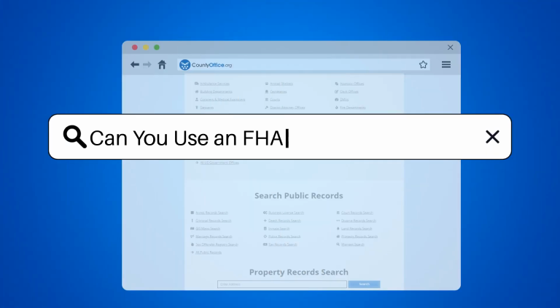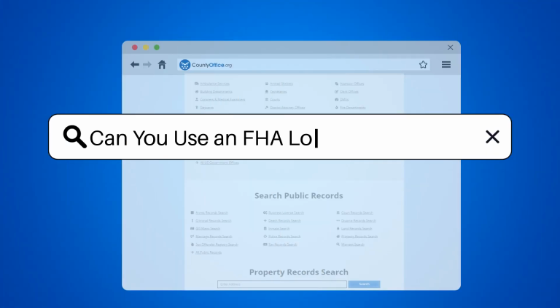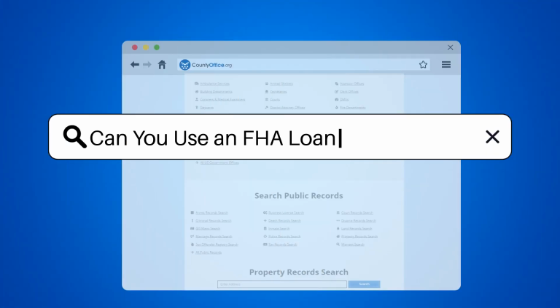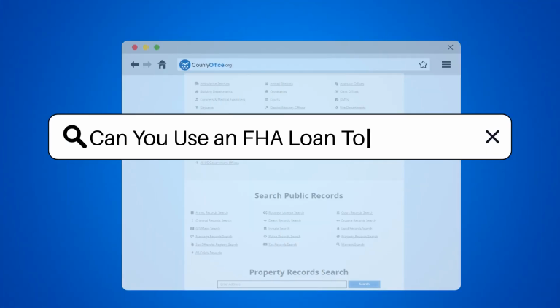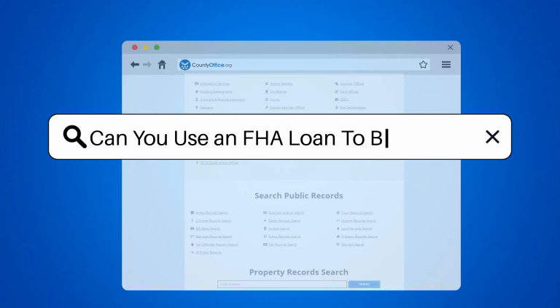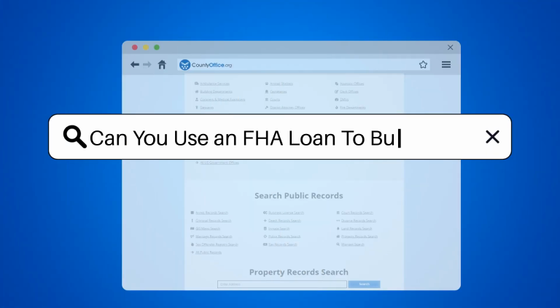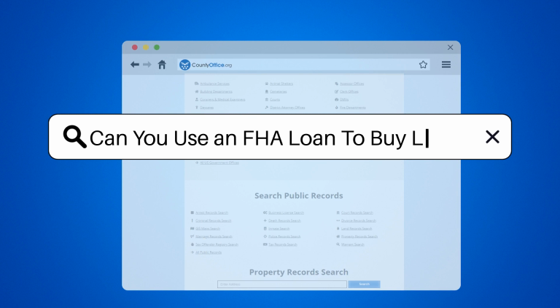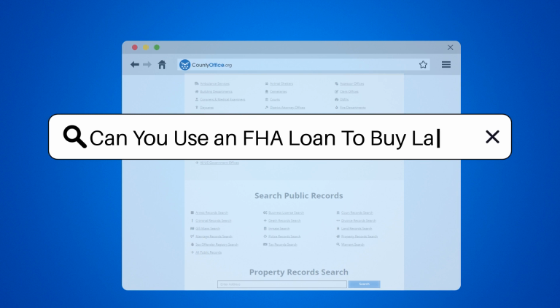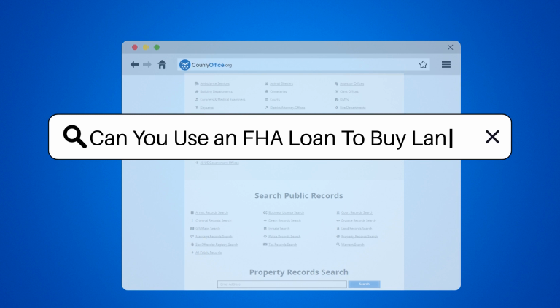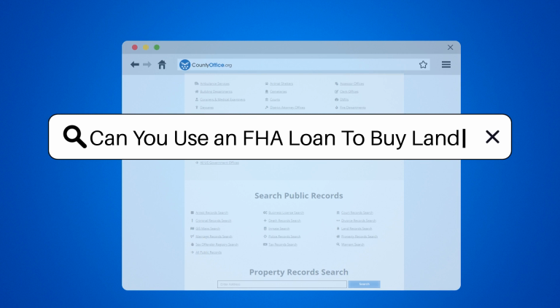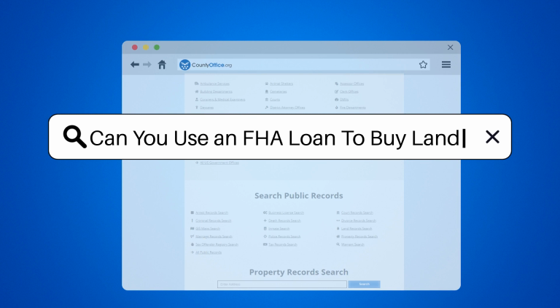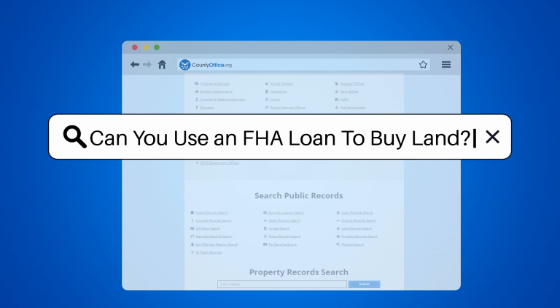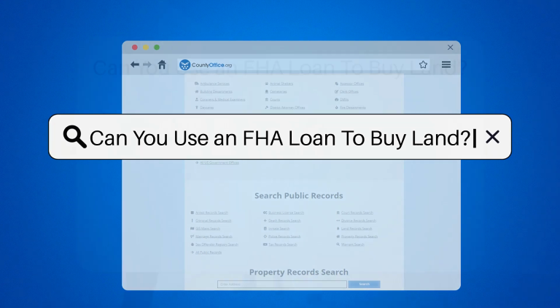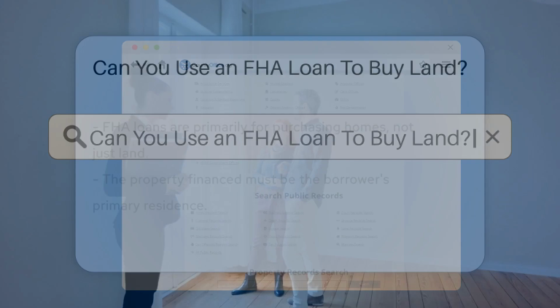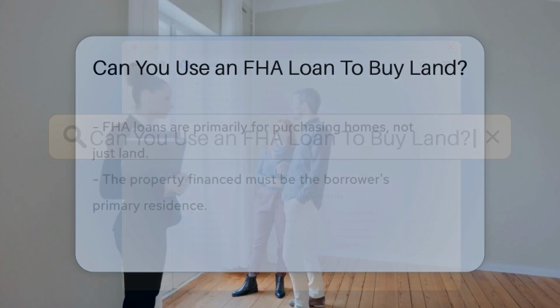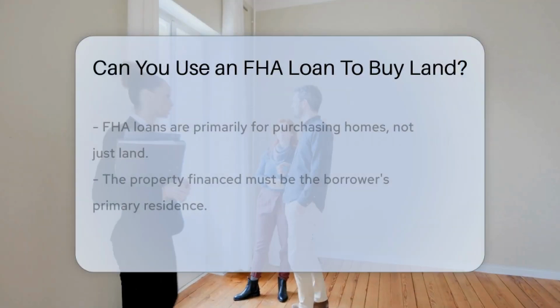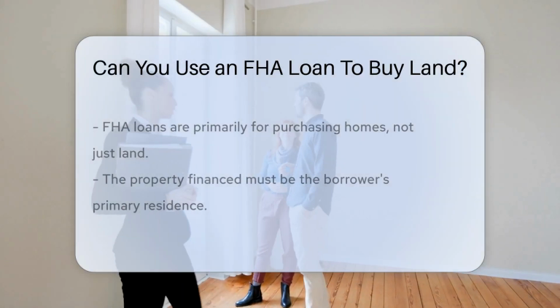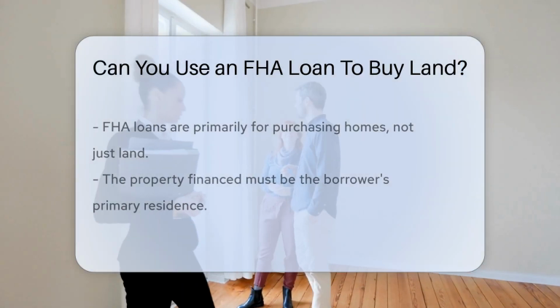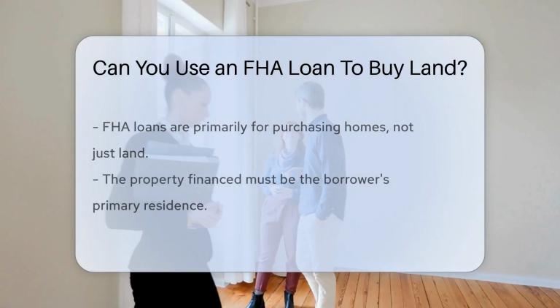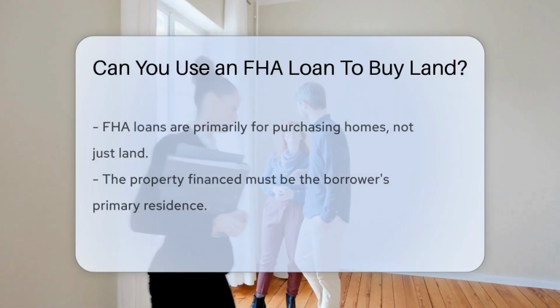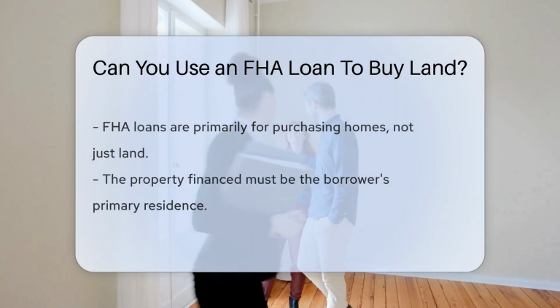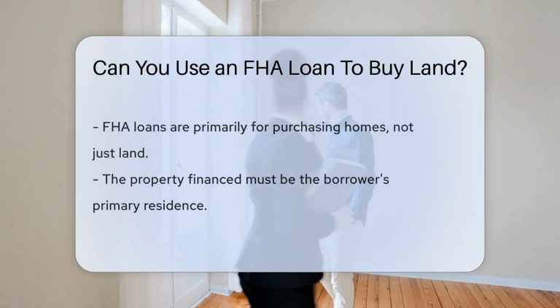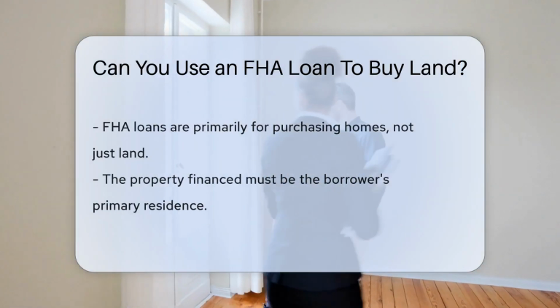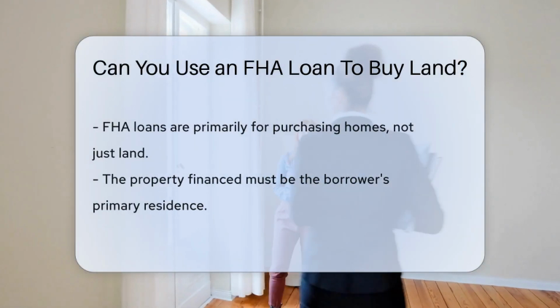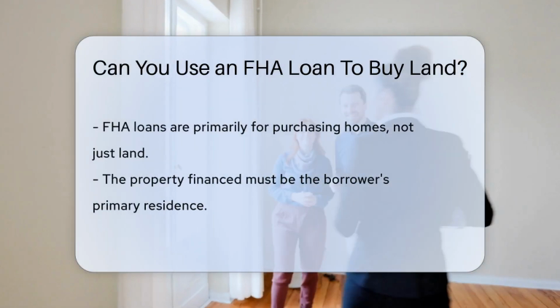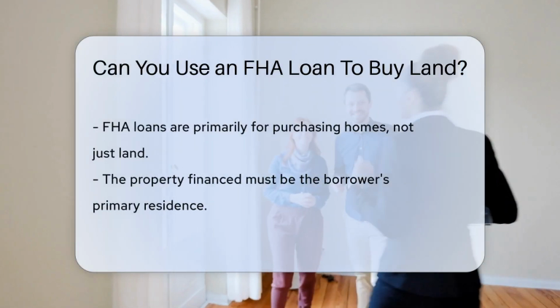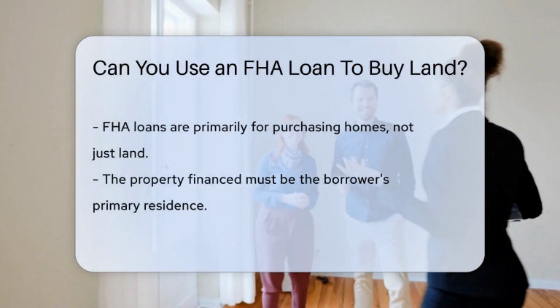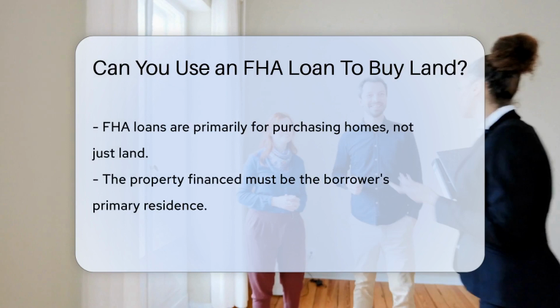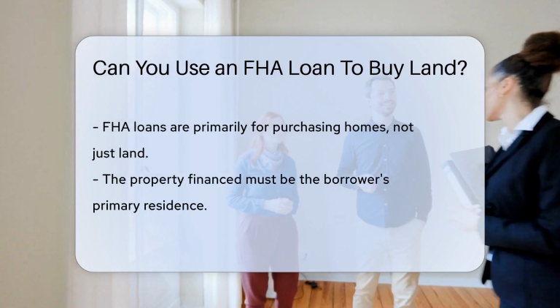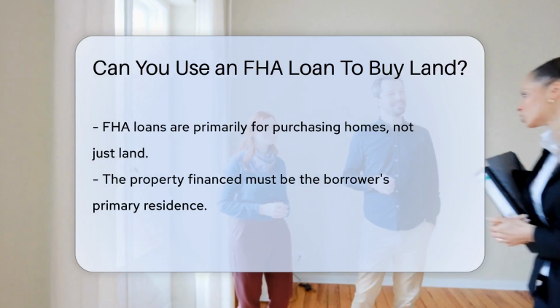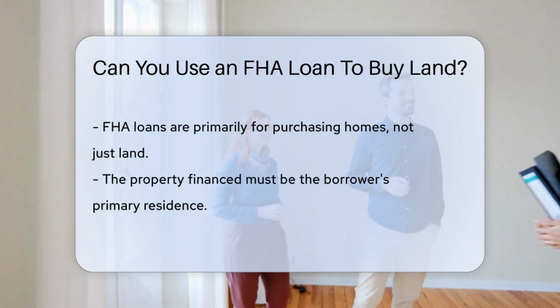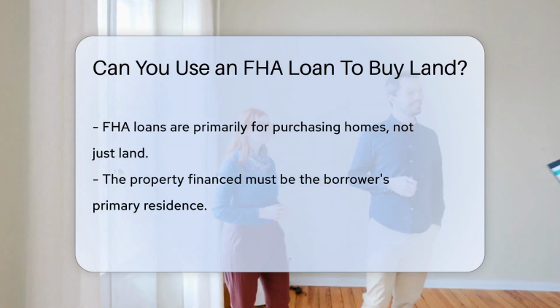Can you use an FHA loan to buy land? FHA loans are typically used for purchasing homes, not land alone.